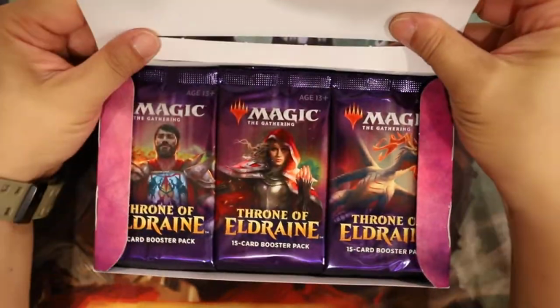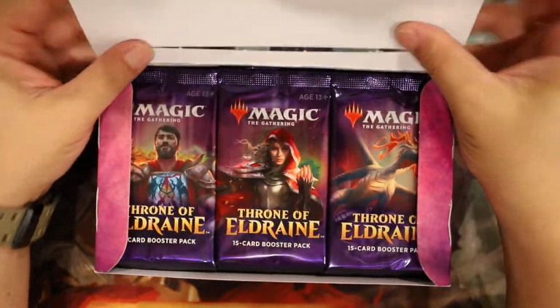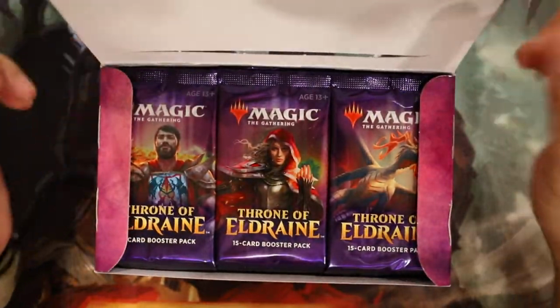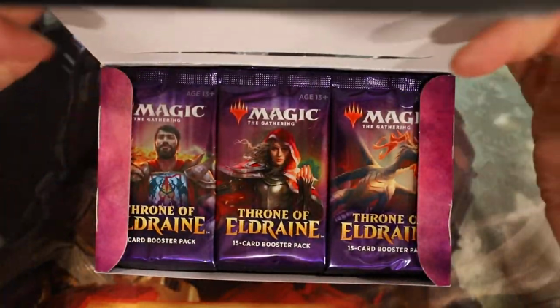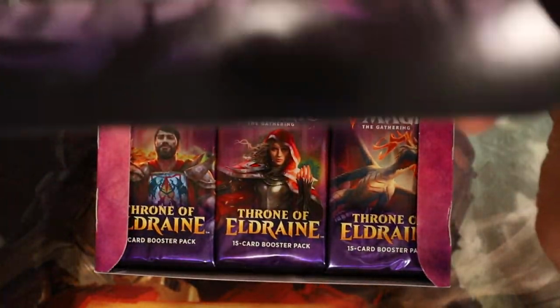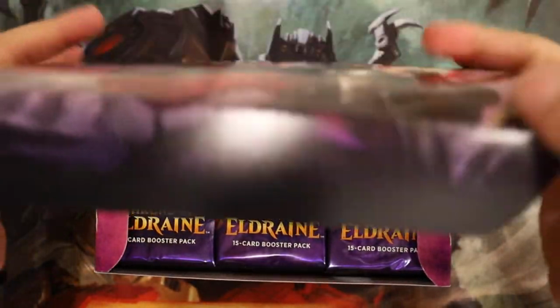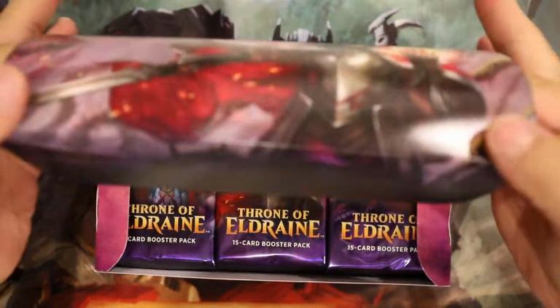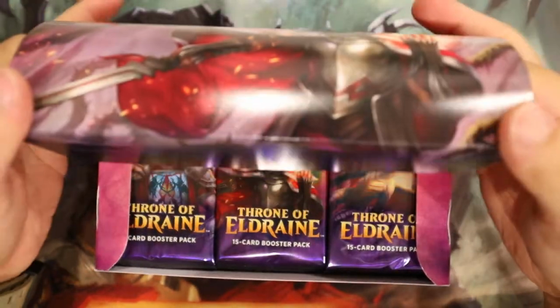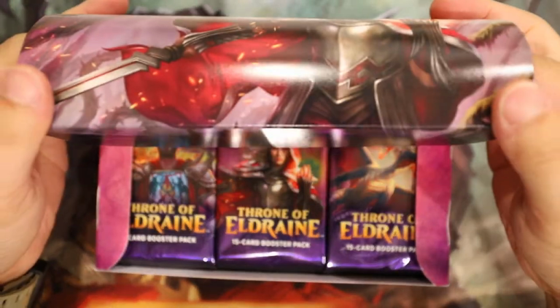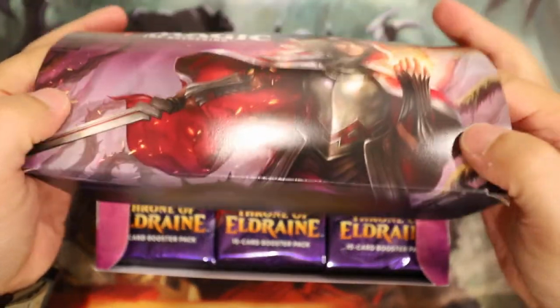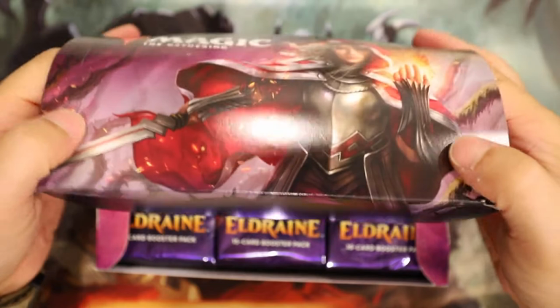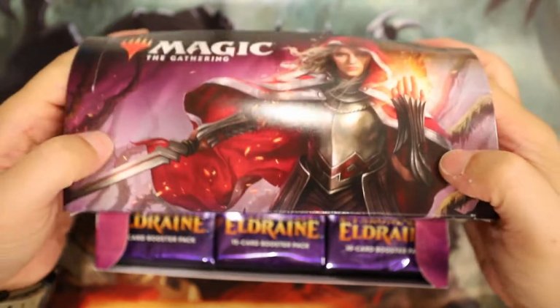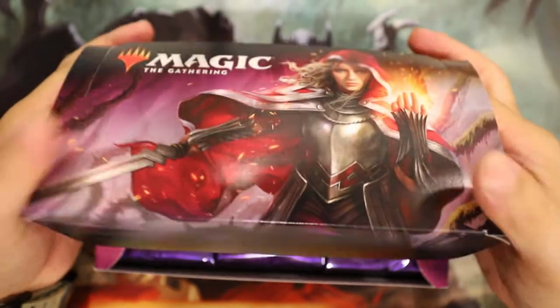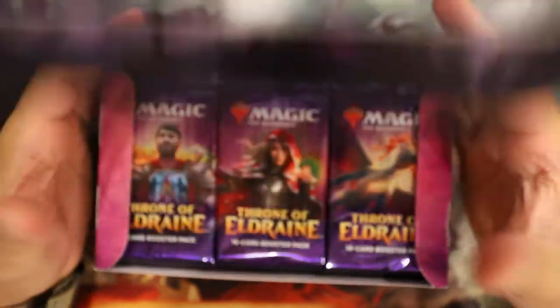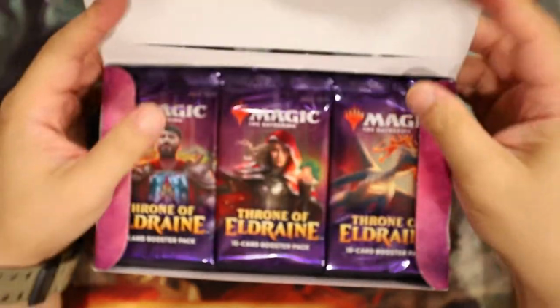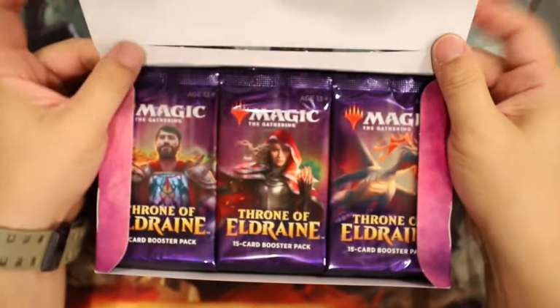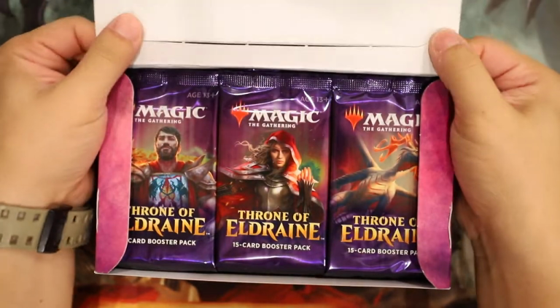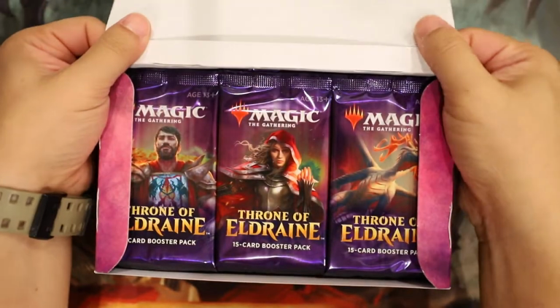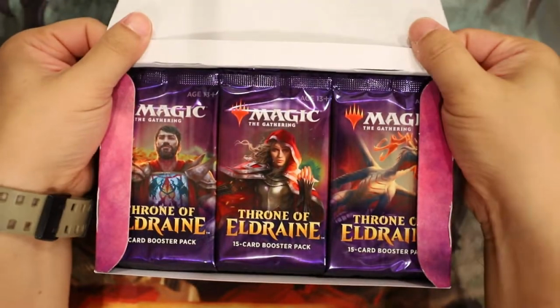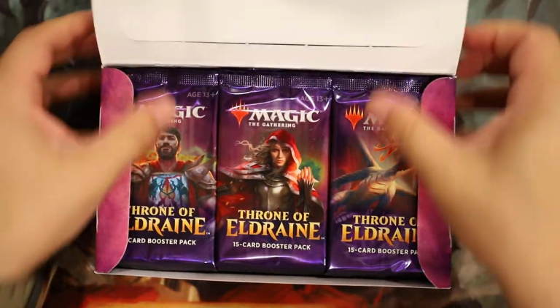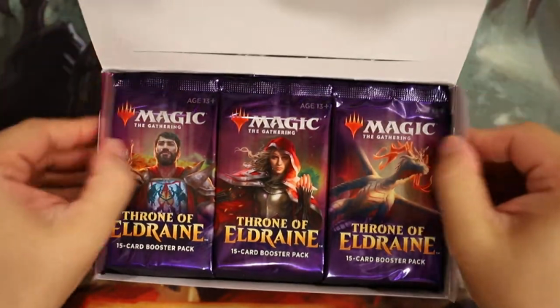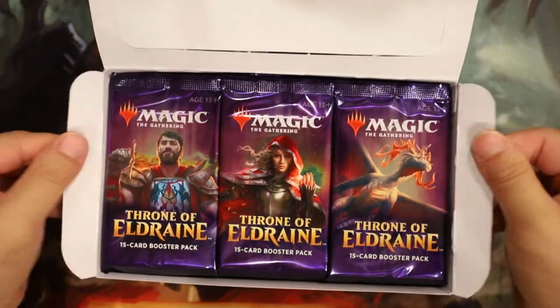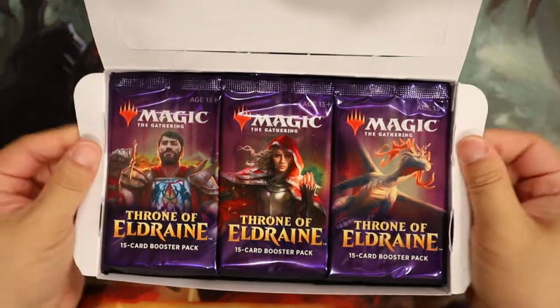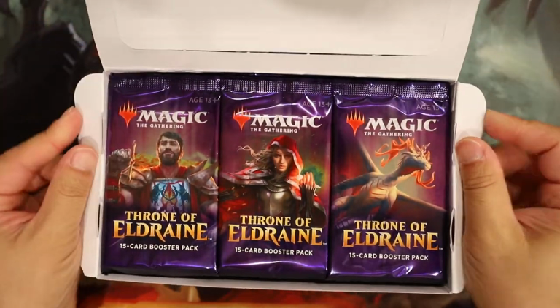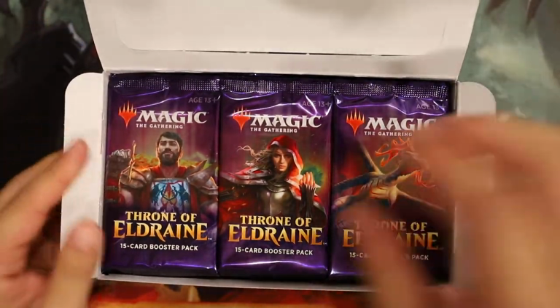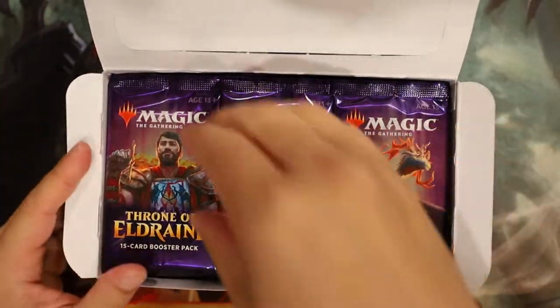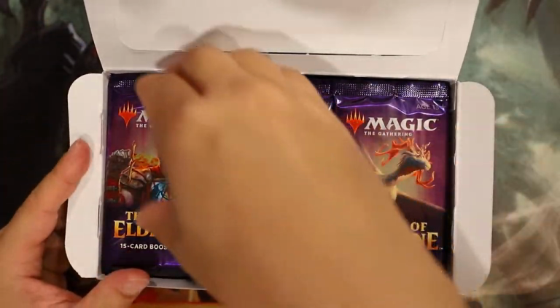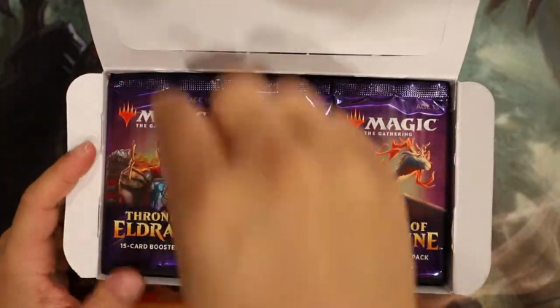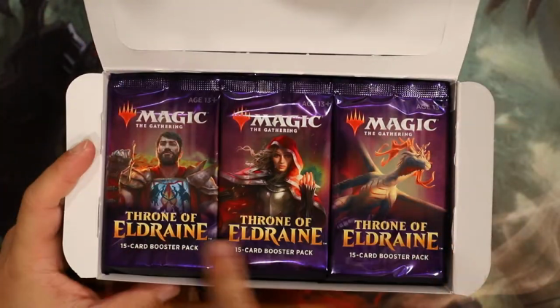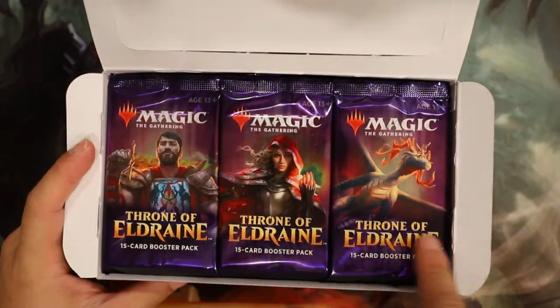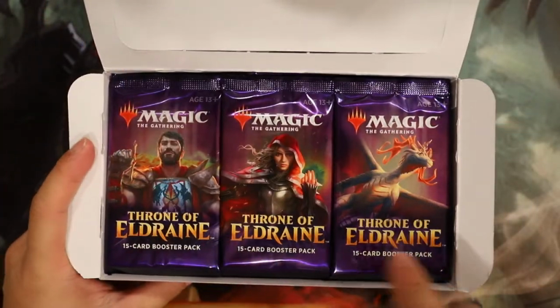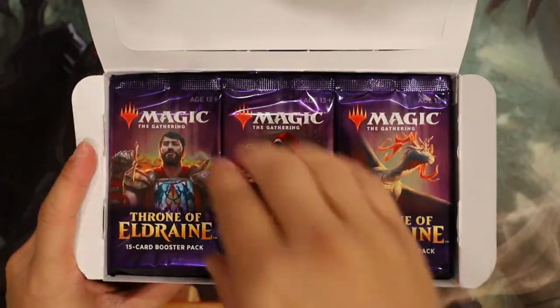After only opening 12 packs, we can now open one of each.